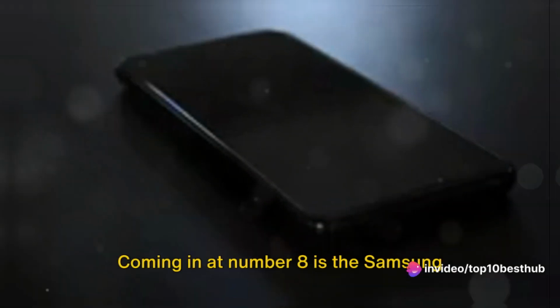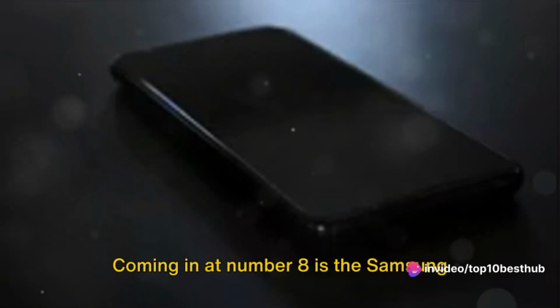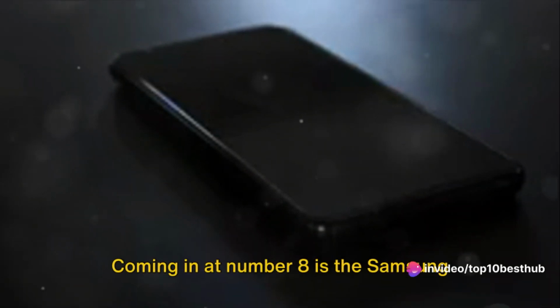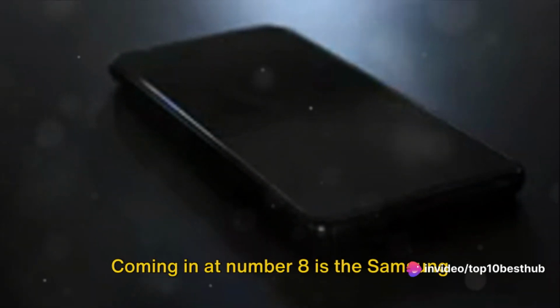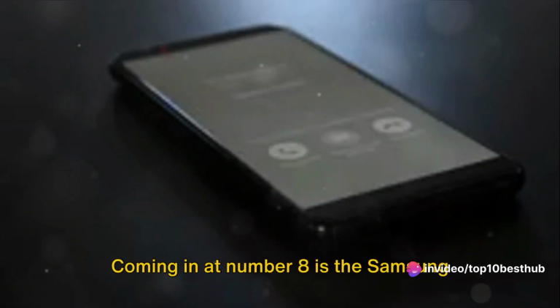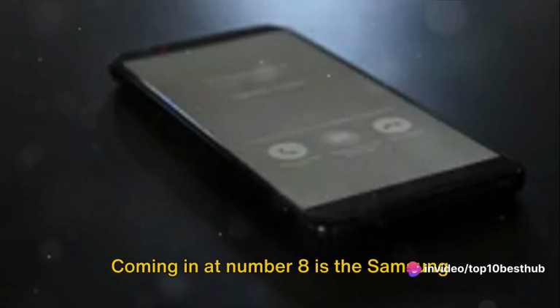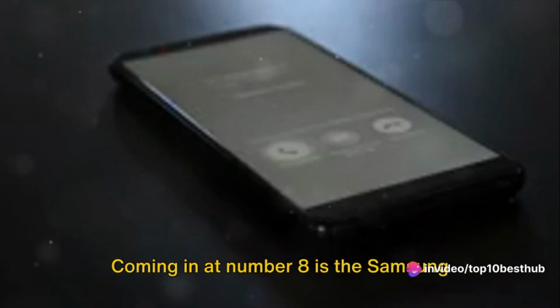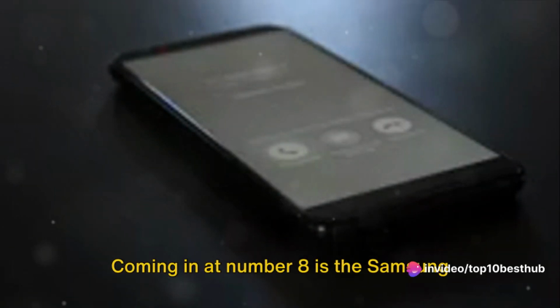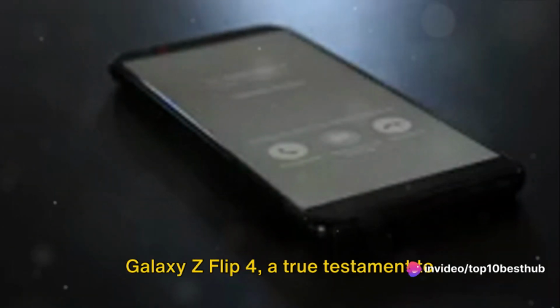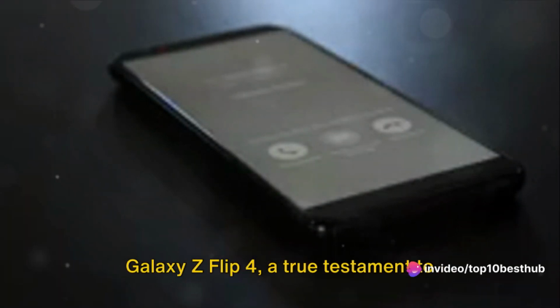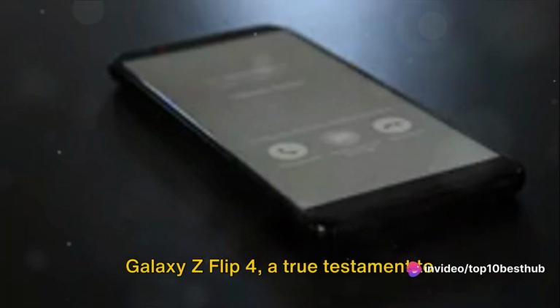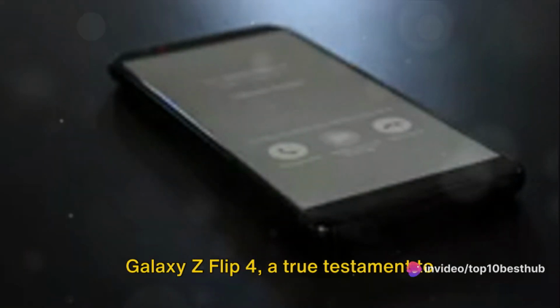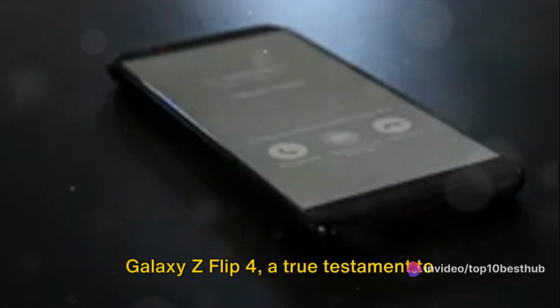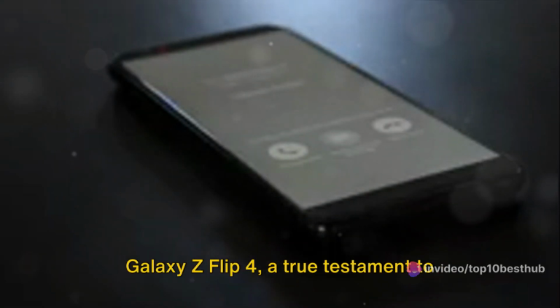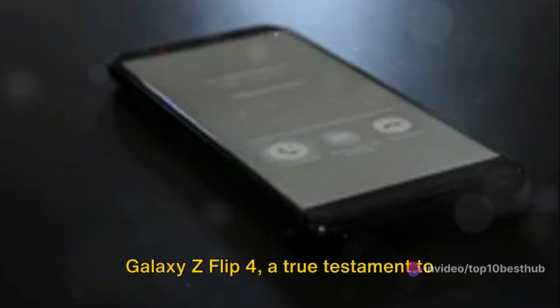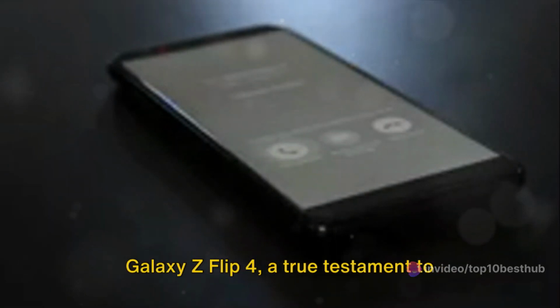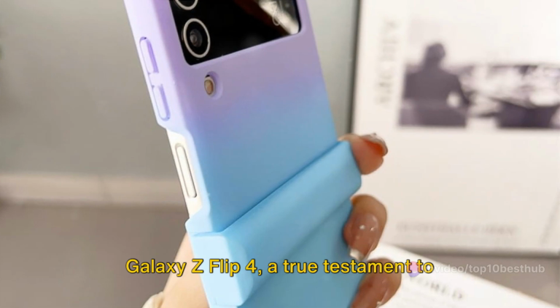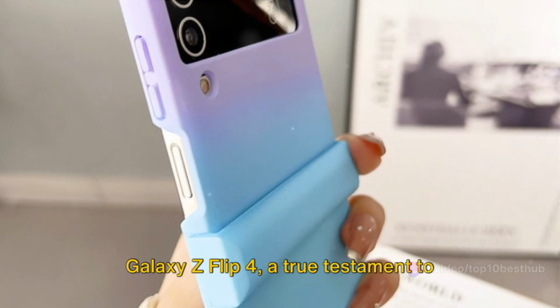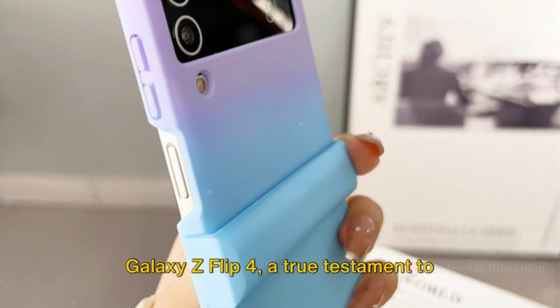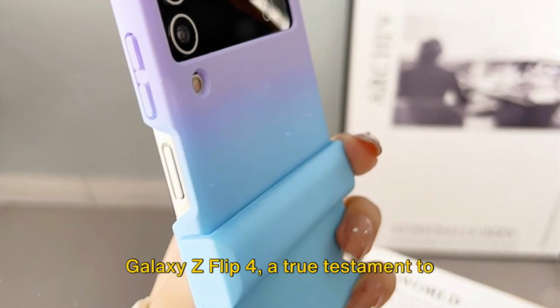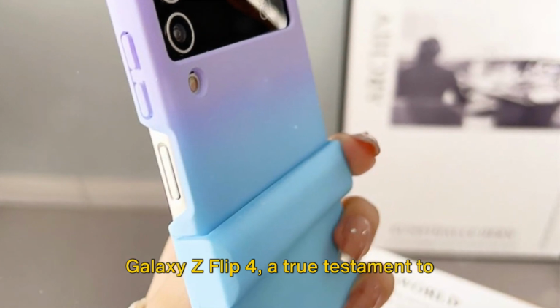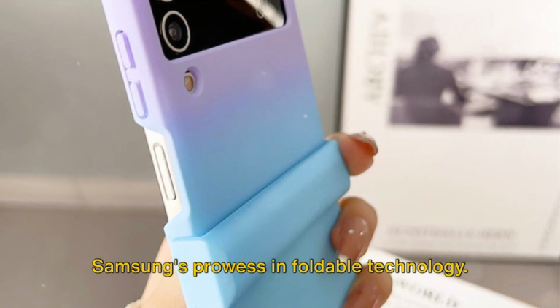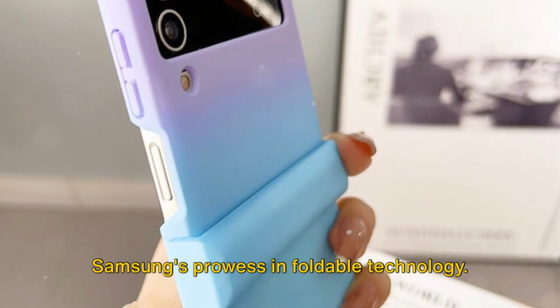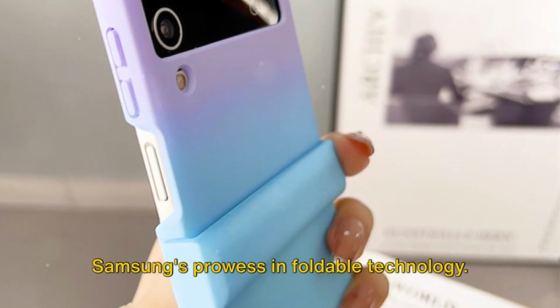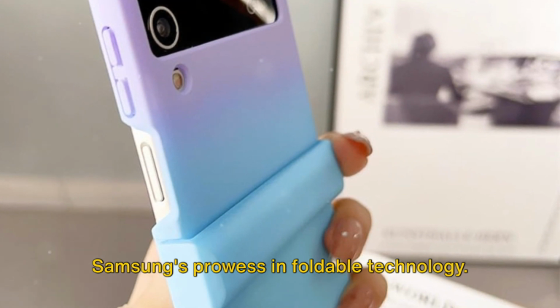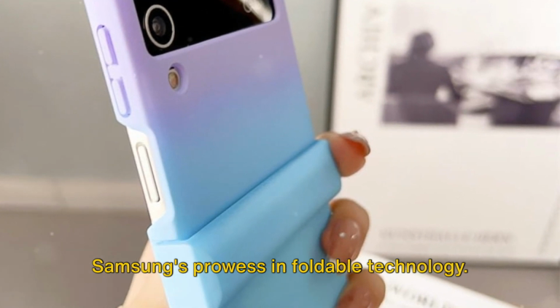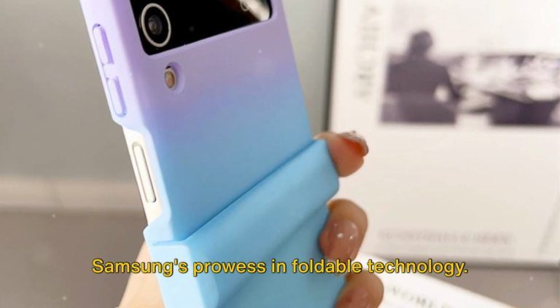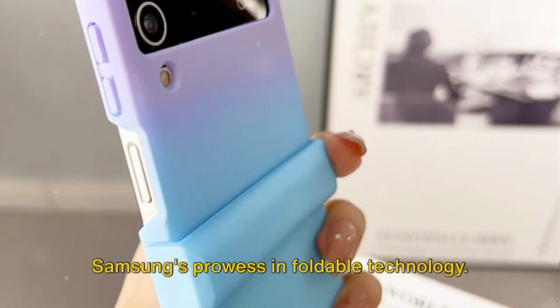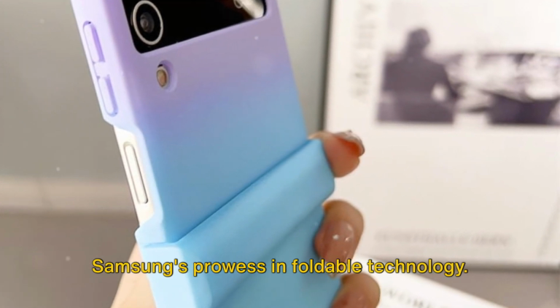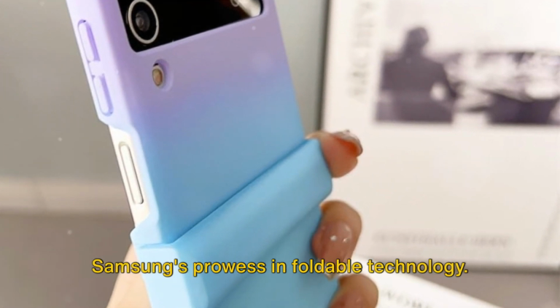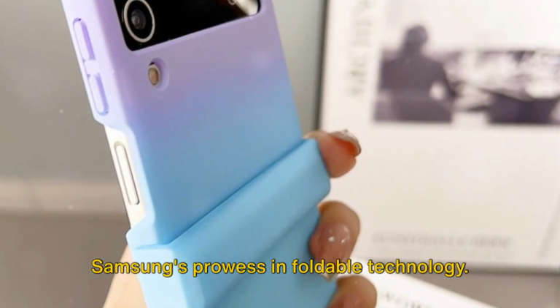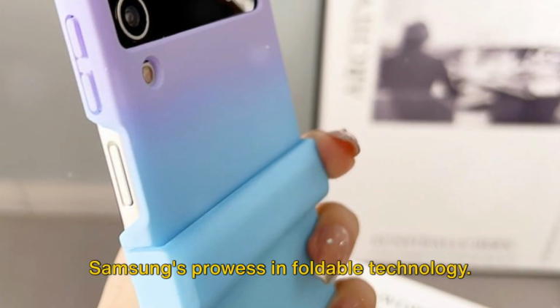Coming in at number 8 is the Samsung Galaxy Z Flip 4, a true testament to Samsung's prowess in foldable technology.